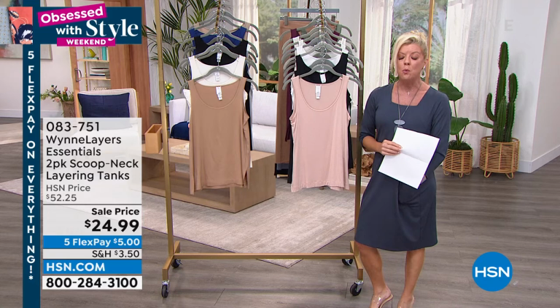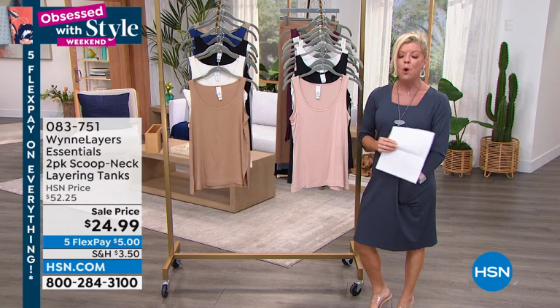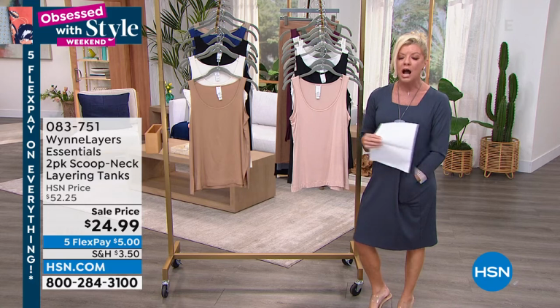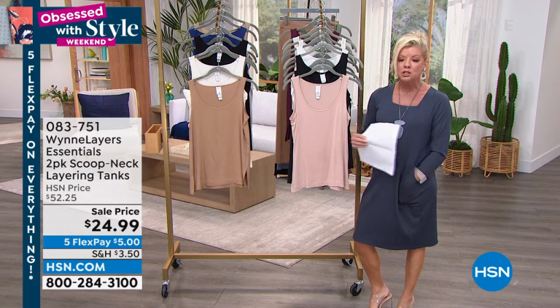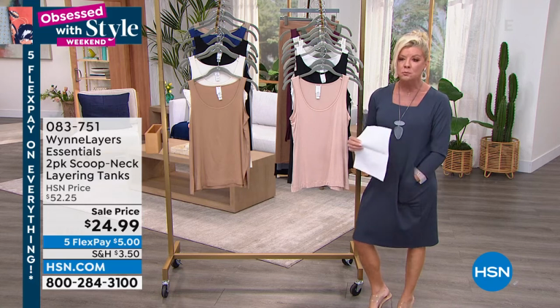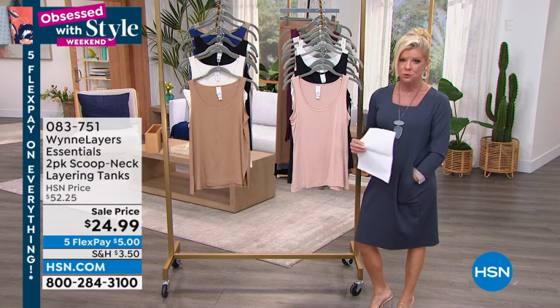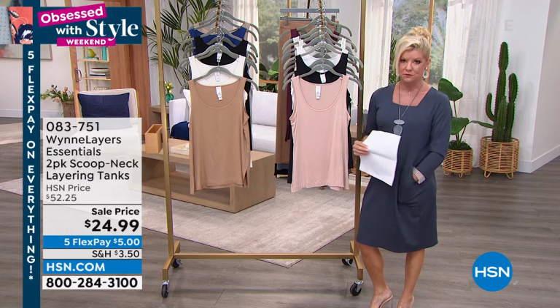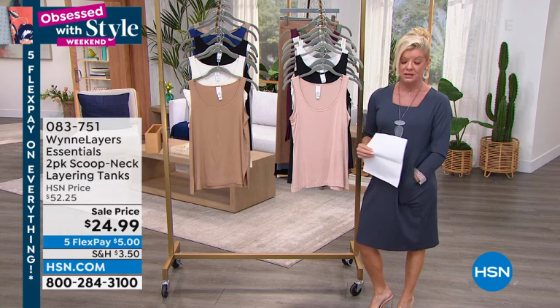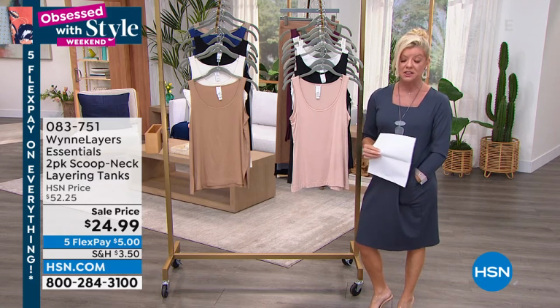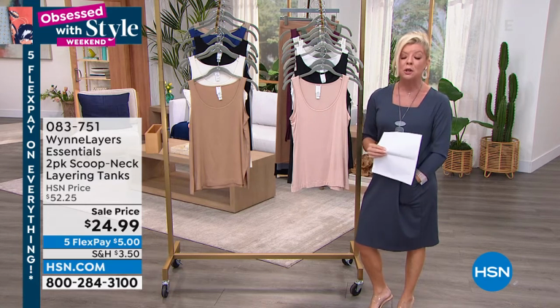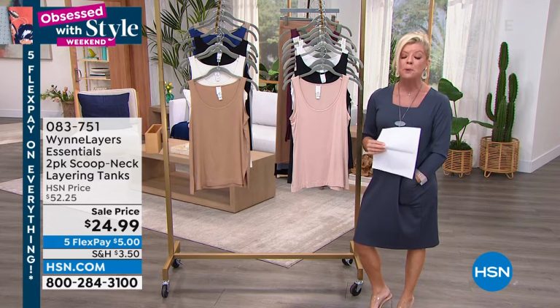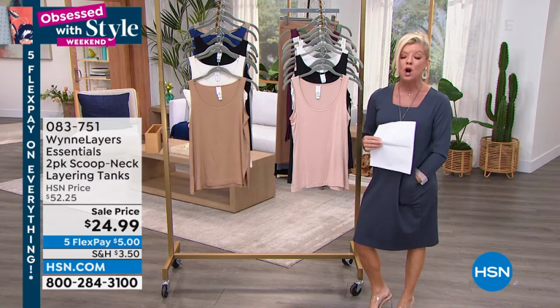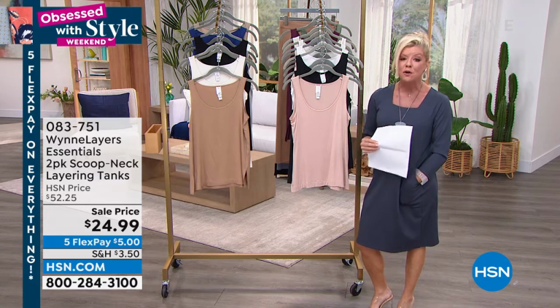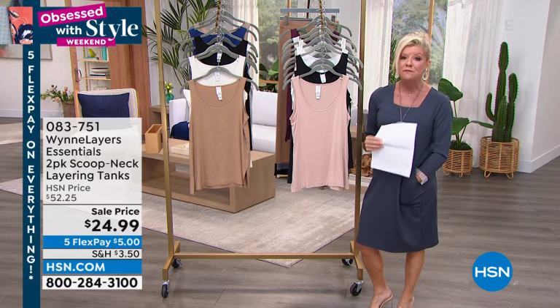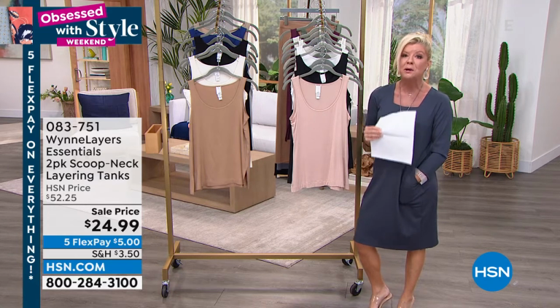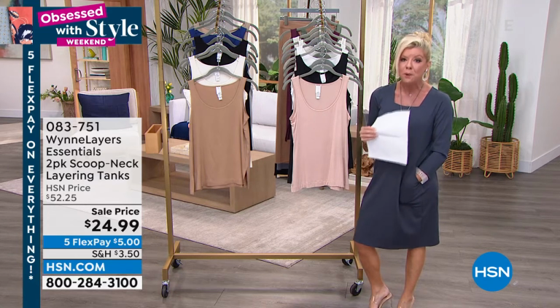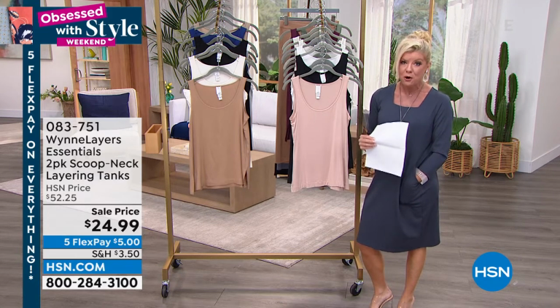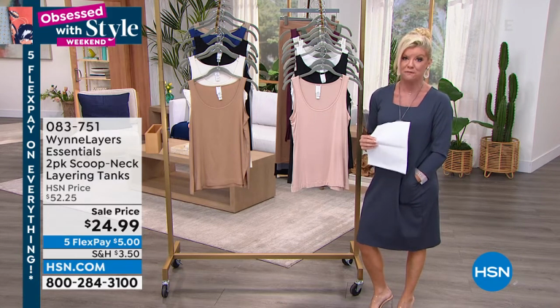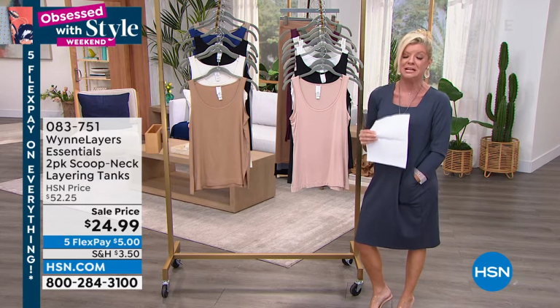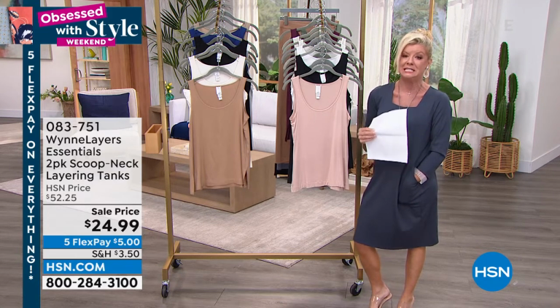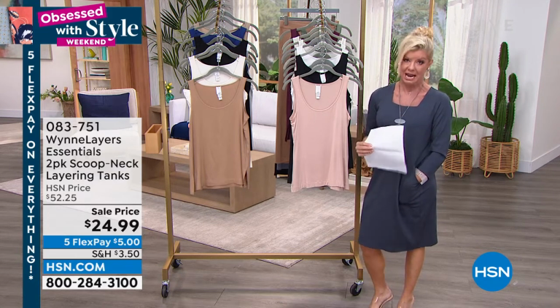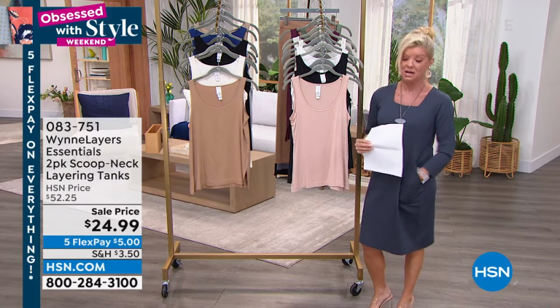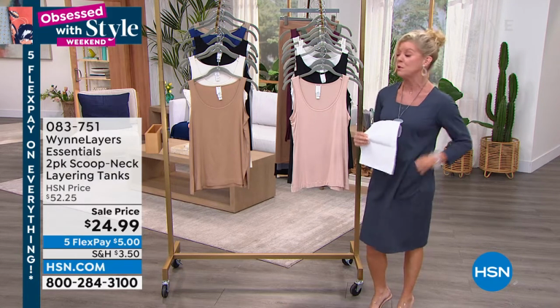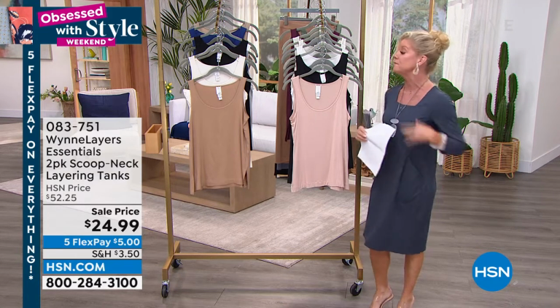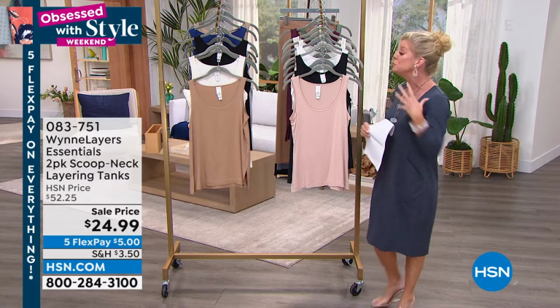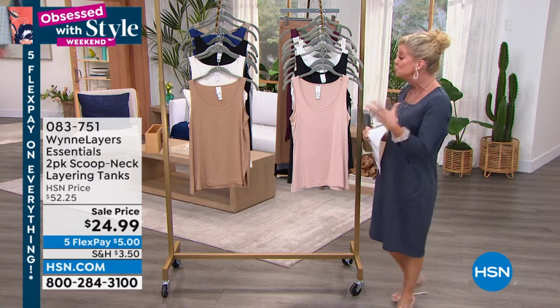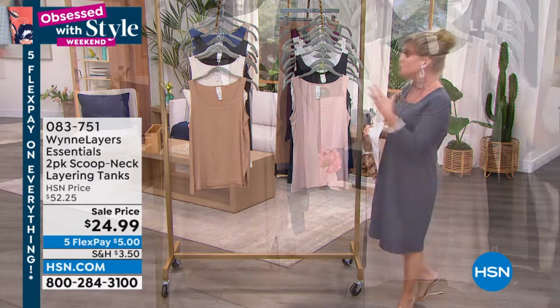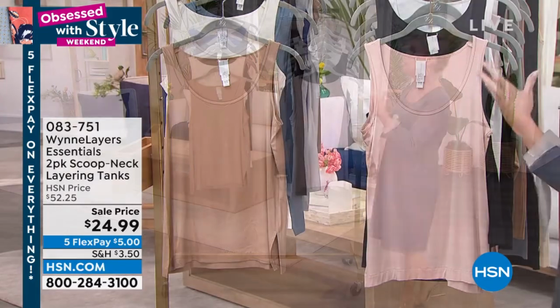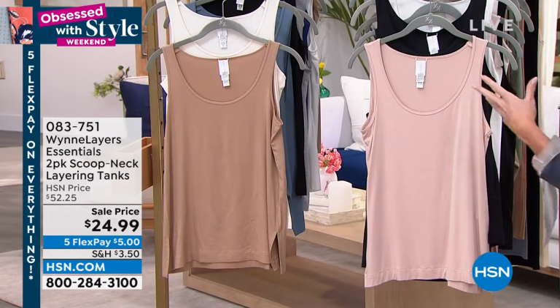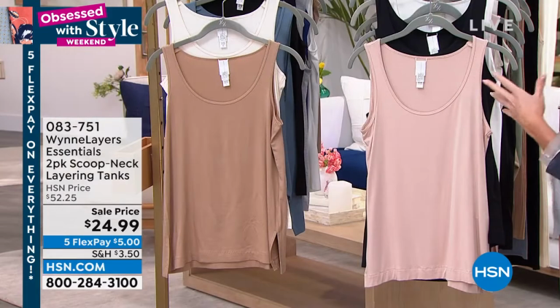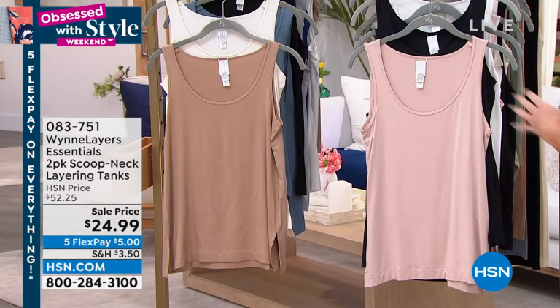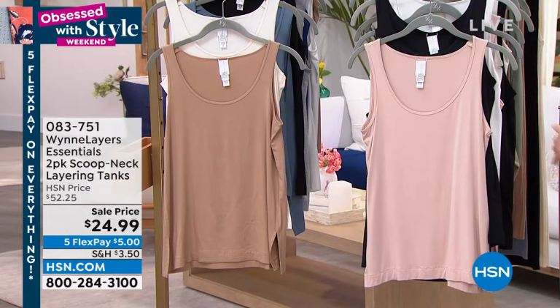They wash beautifully. They're the perfect, perfect tank. We have beautiful color choices.